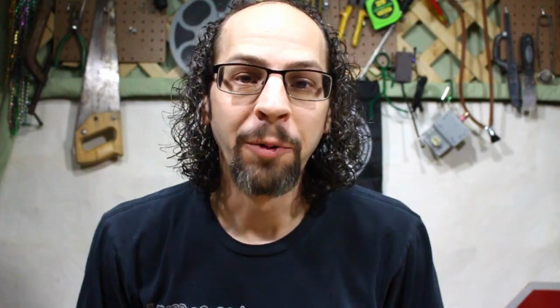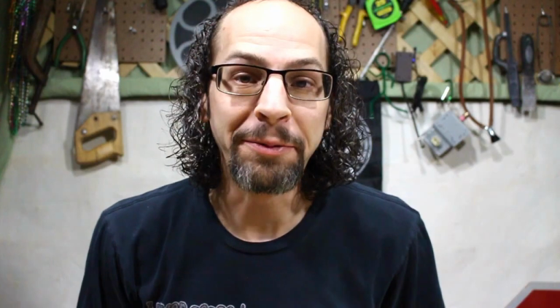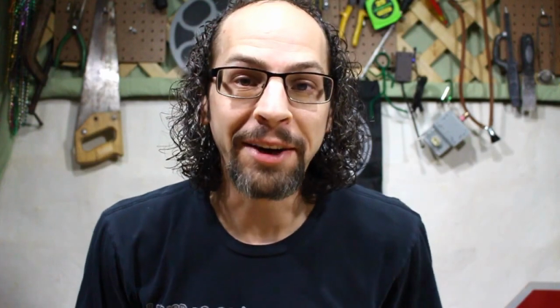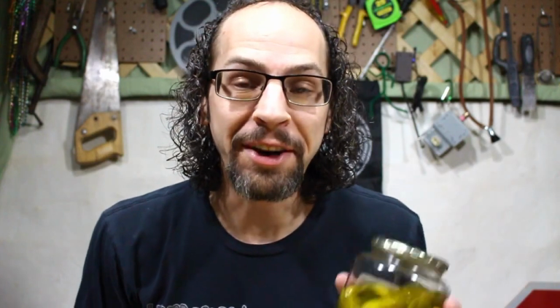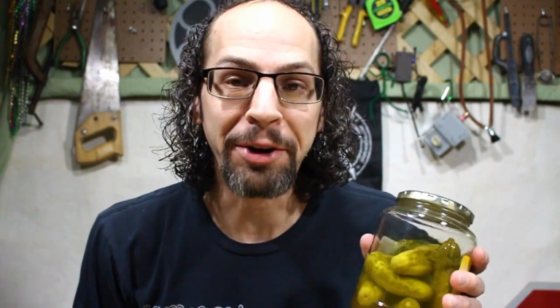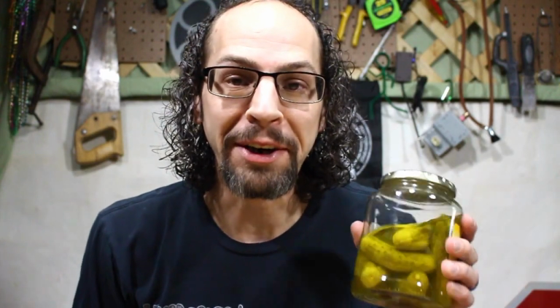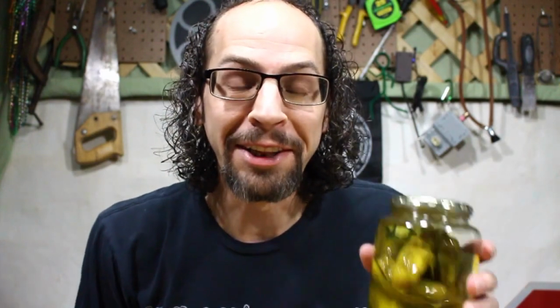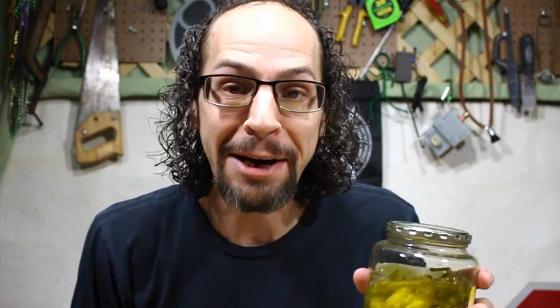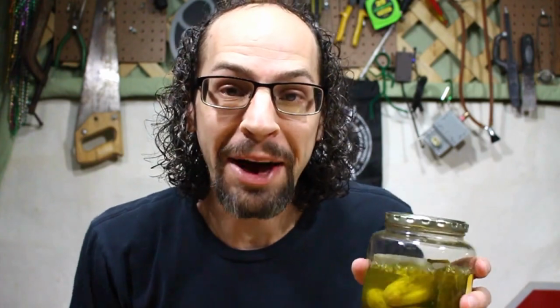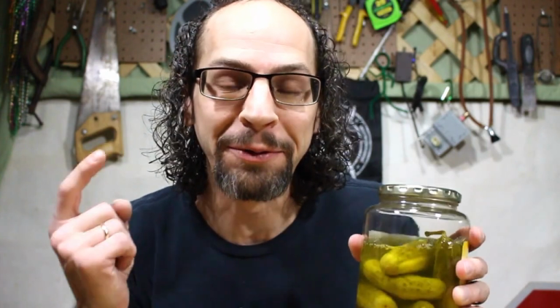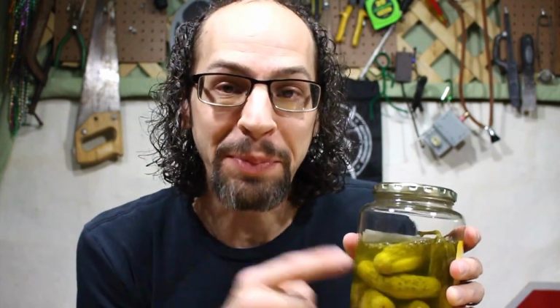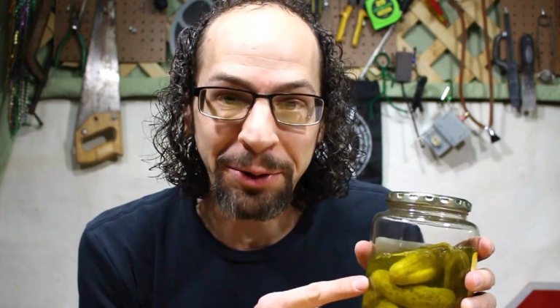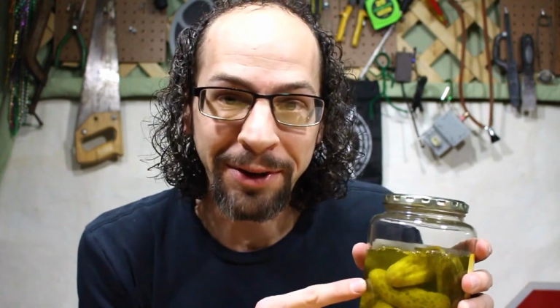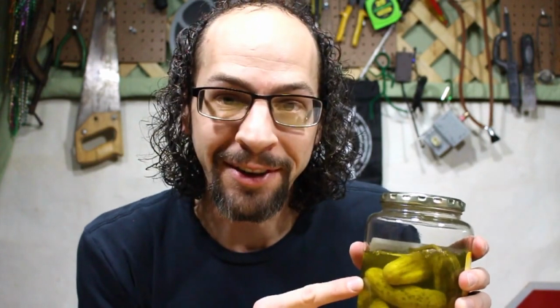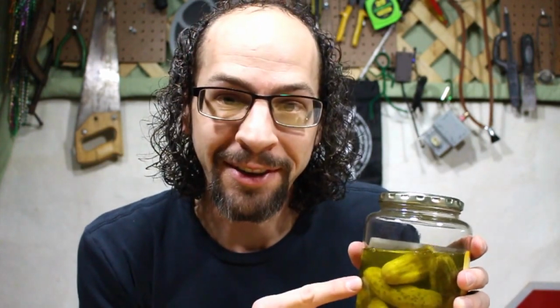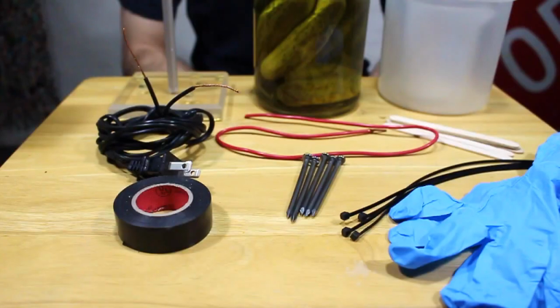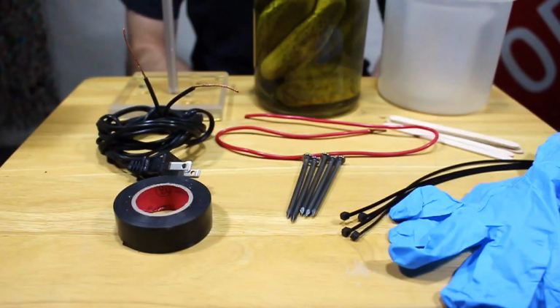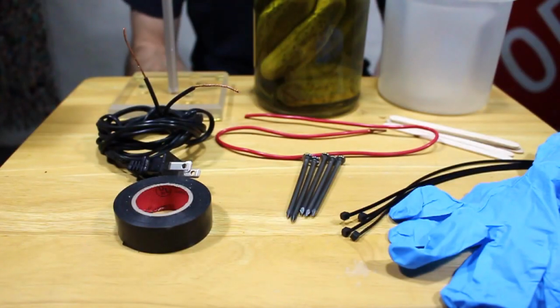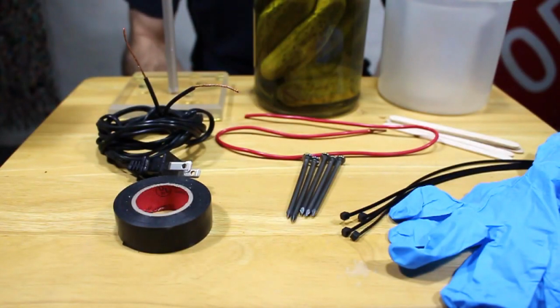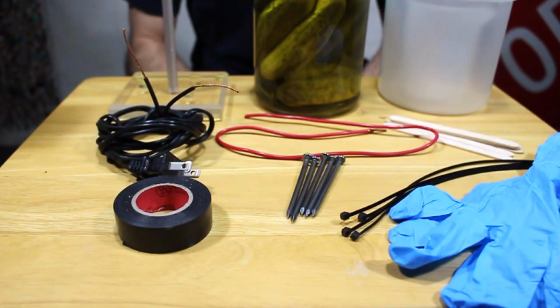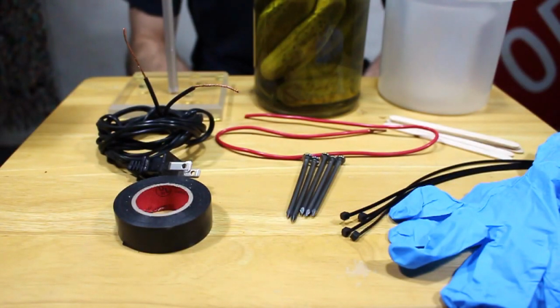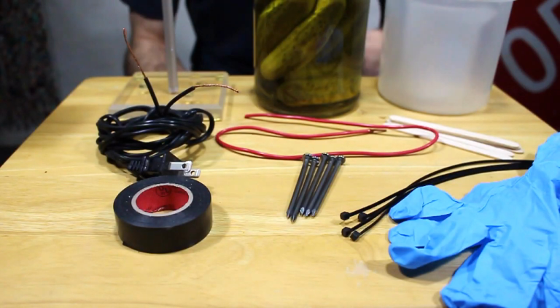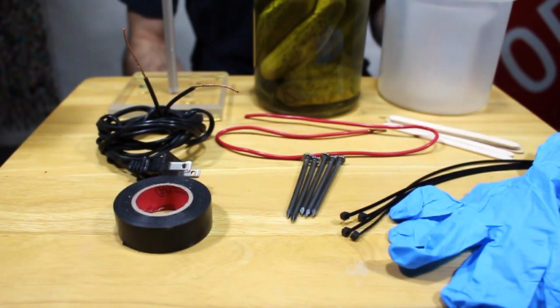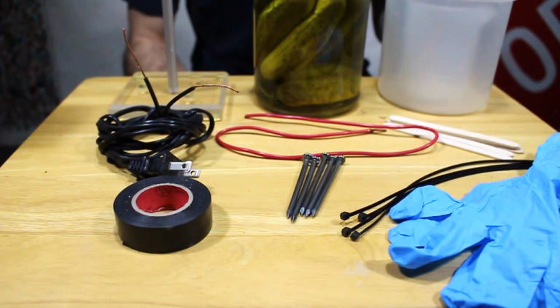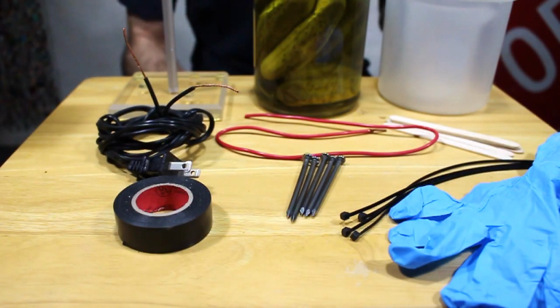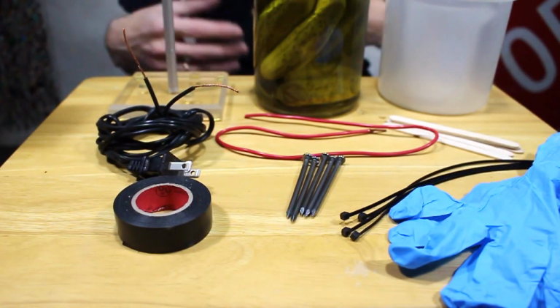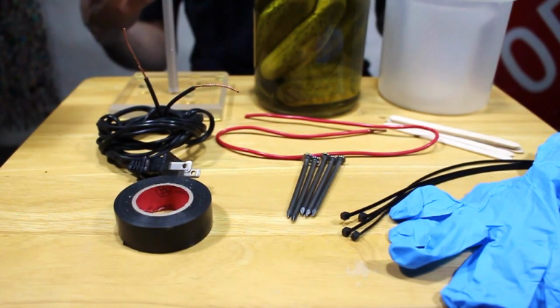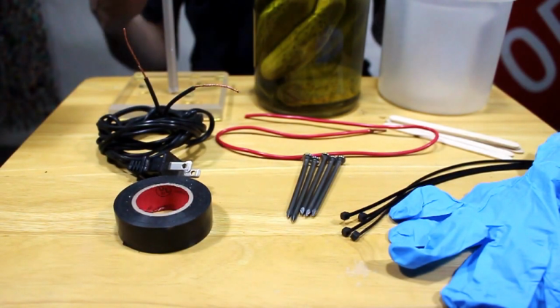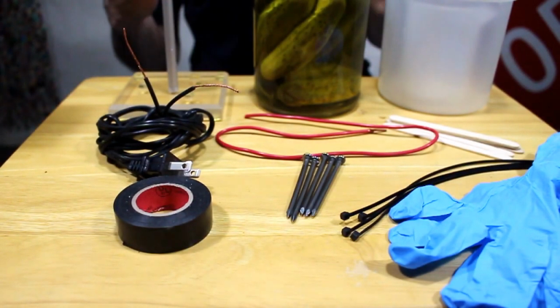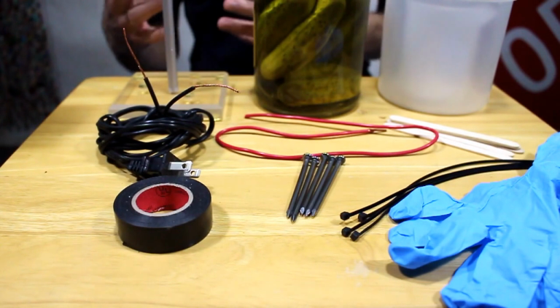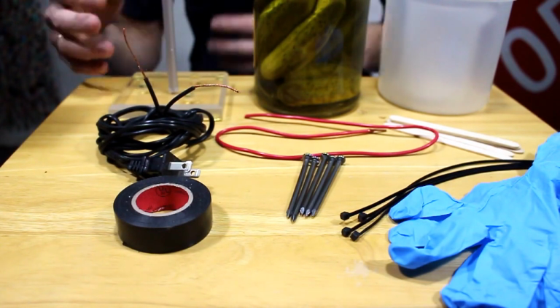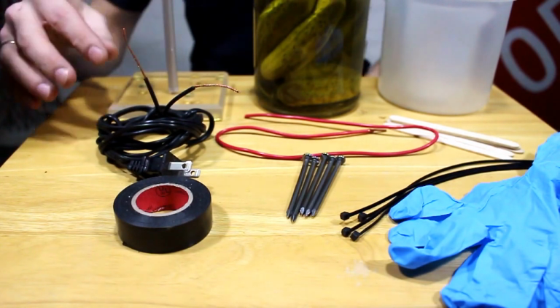What's up guys? Today we're going to make a lamp out of a pickle. Alright, so this is pretty easy. Here's what you need — just some basic things.